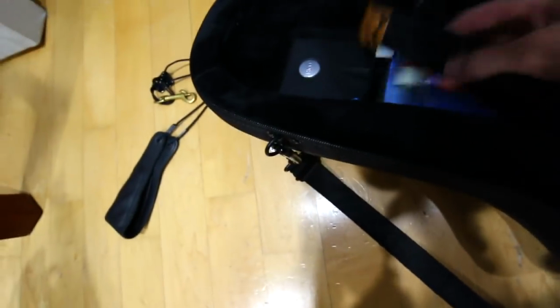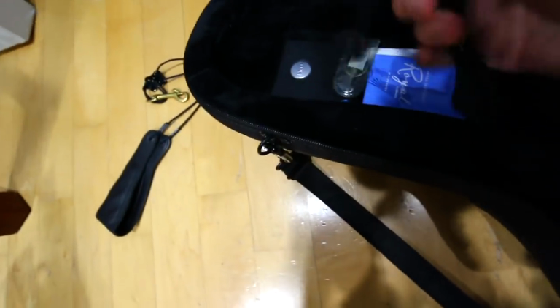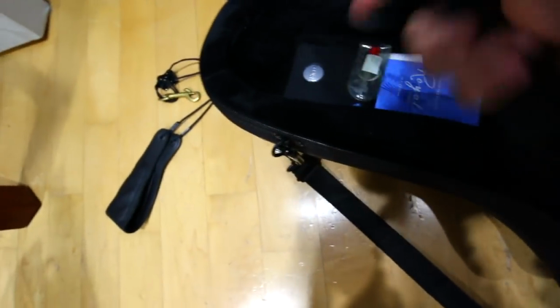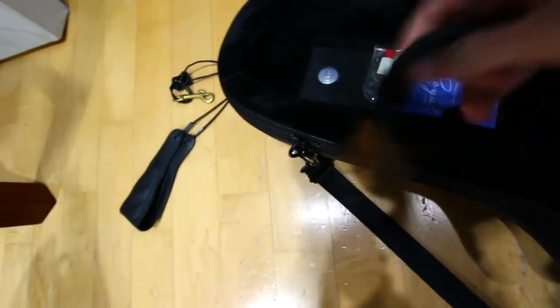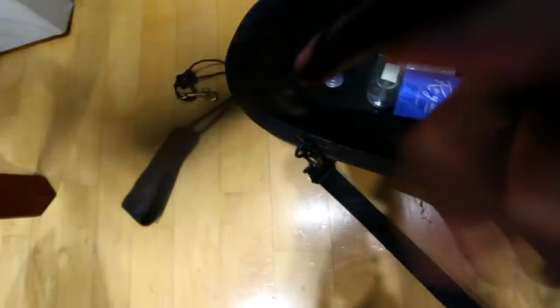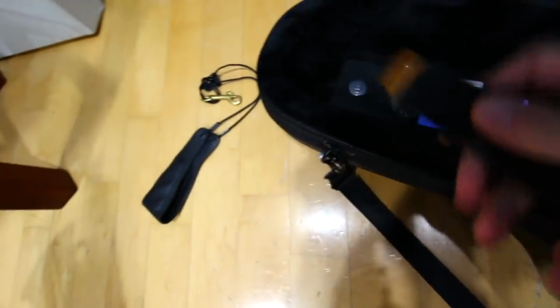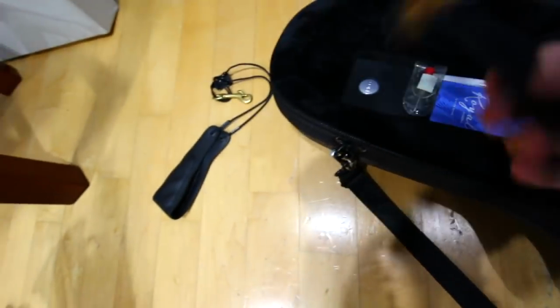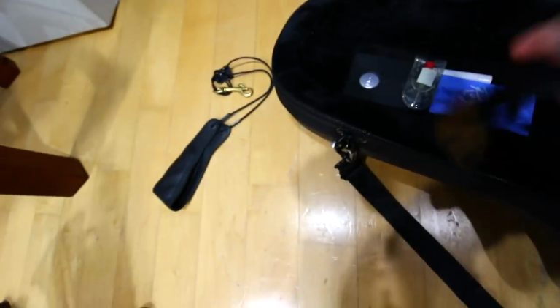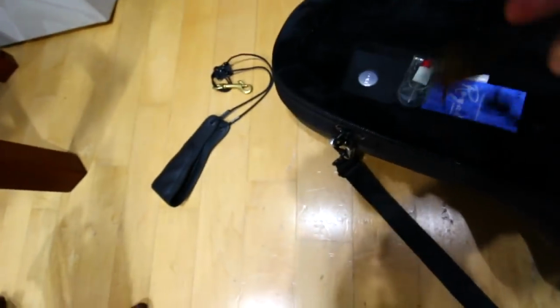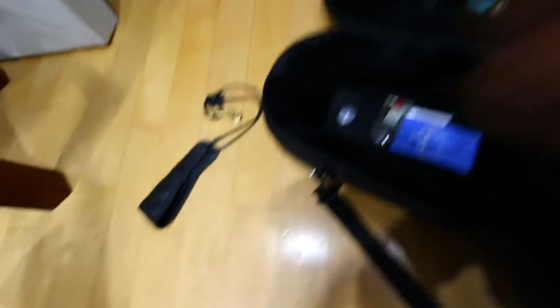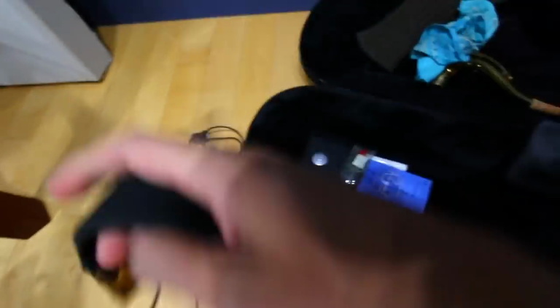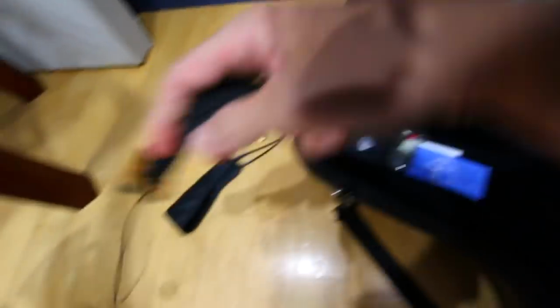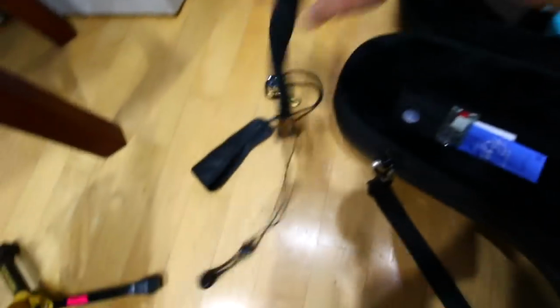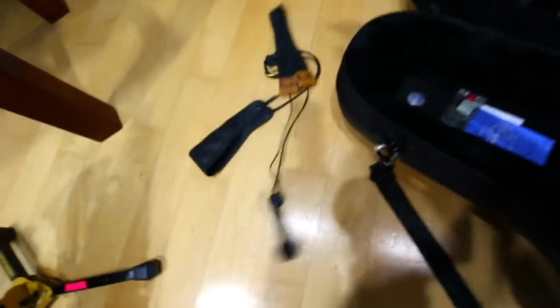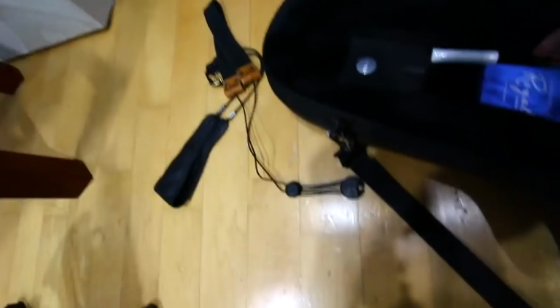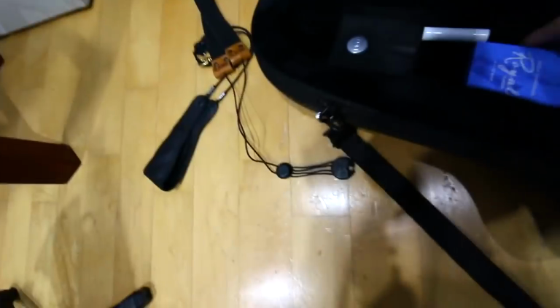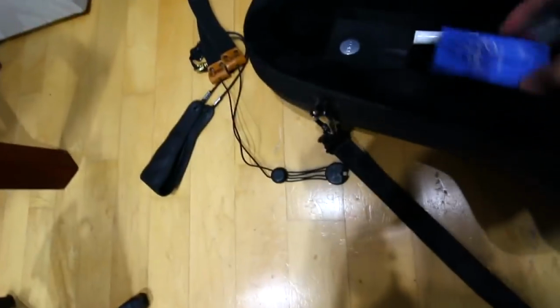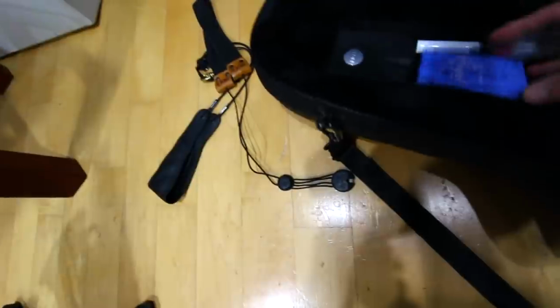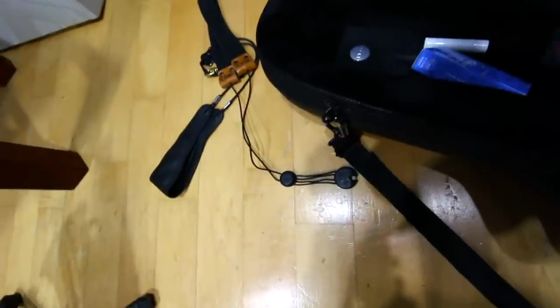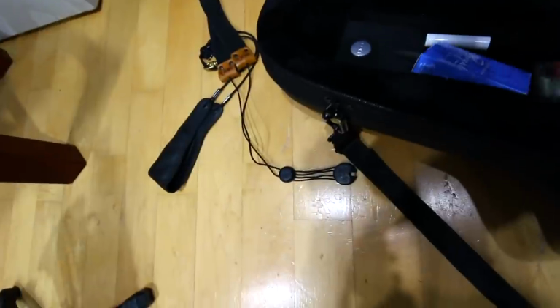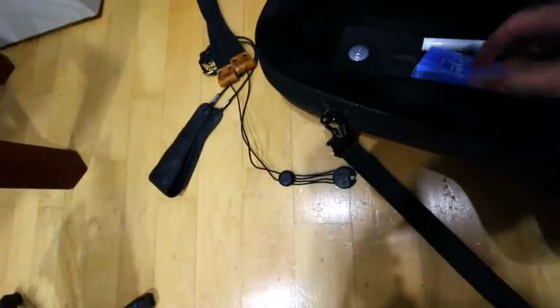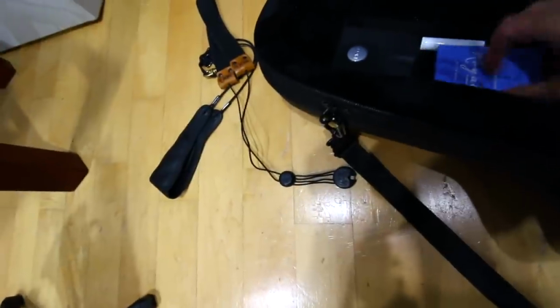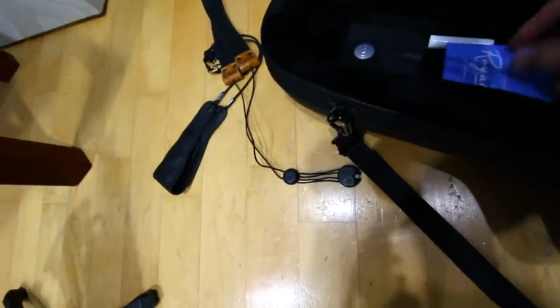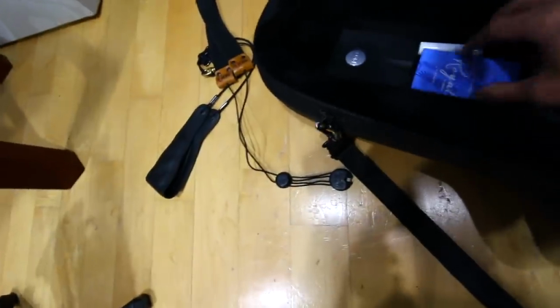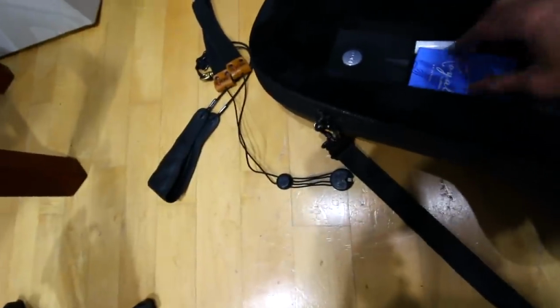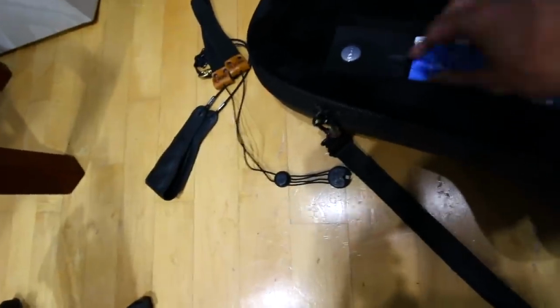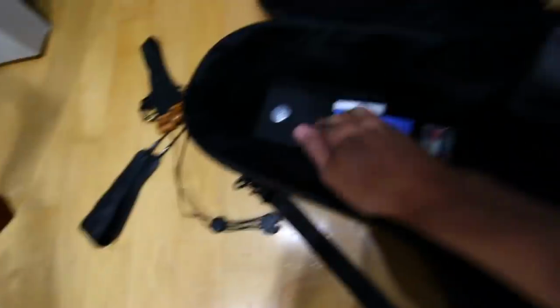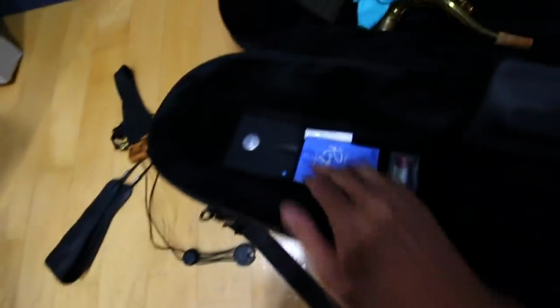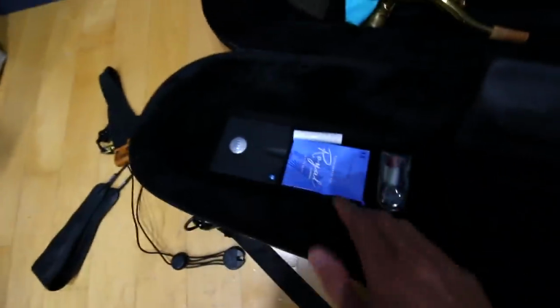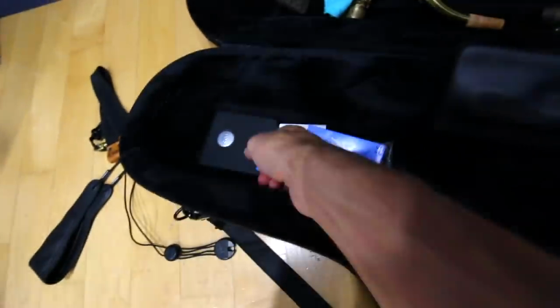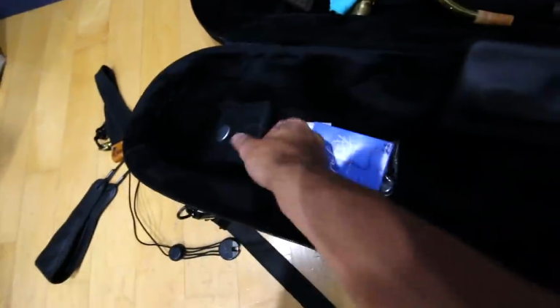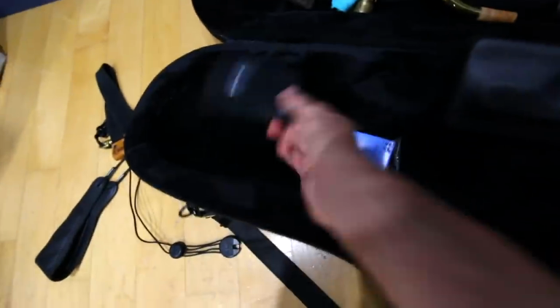Here's my main strap. Got some reeds, and that's about it. It's not a lot — it's a little.